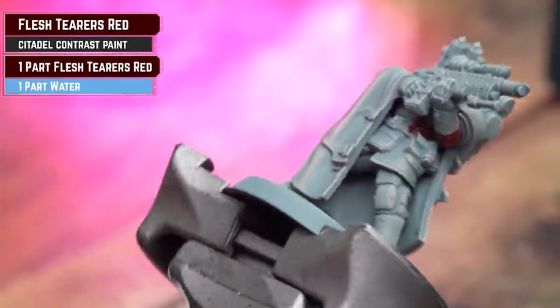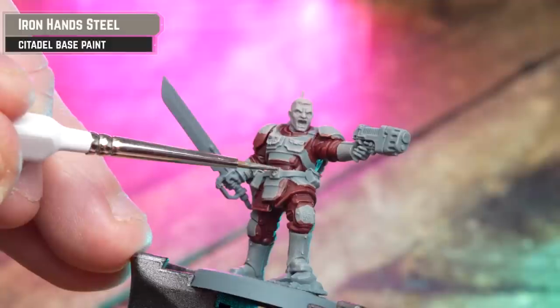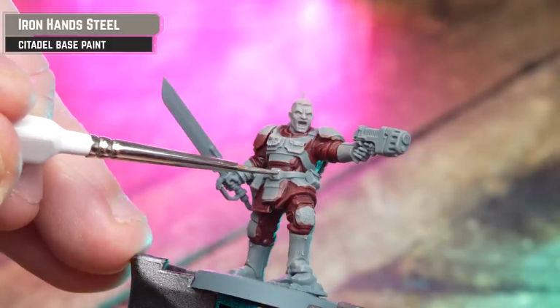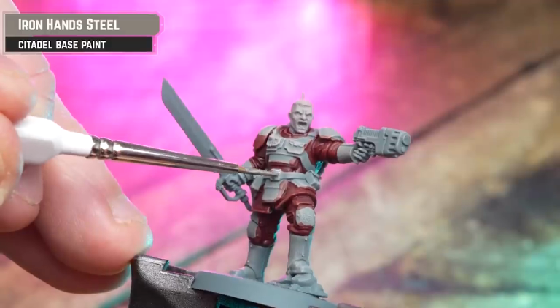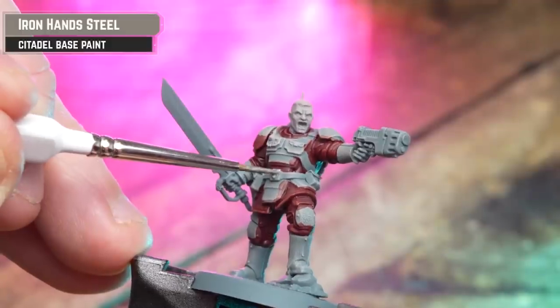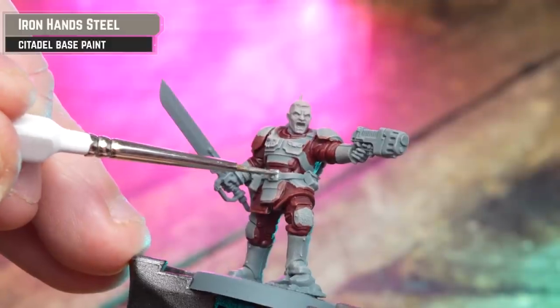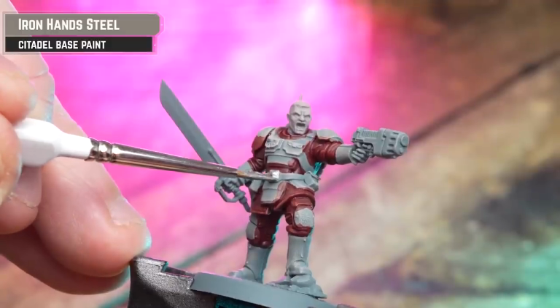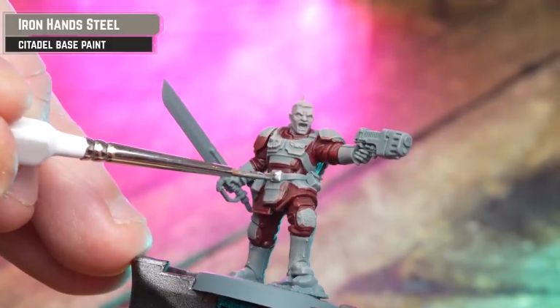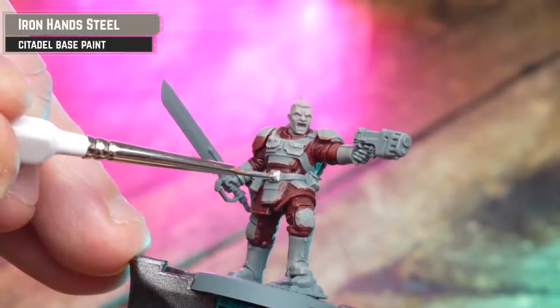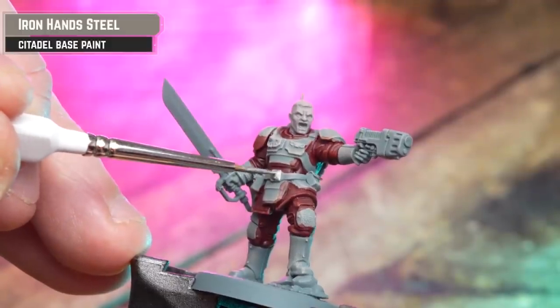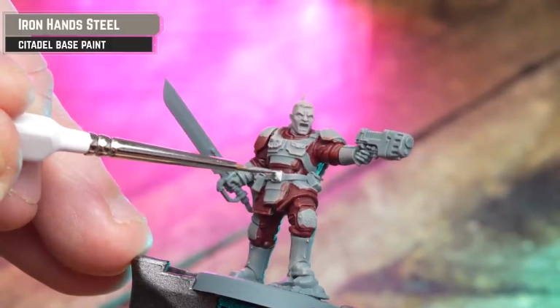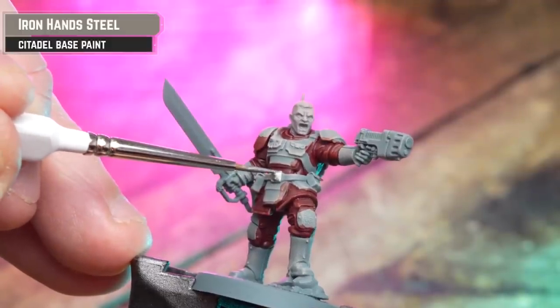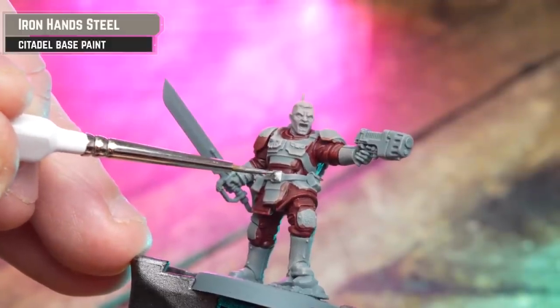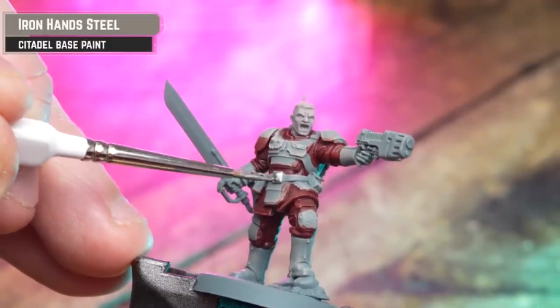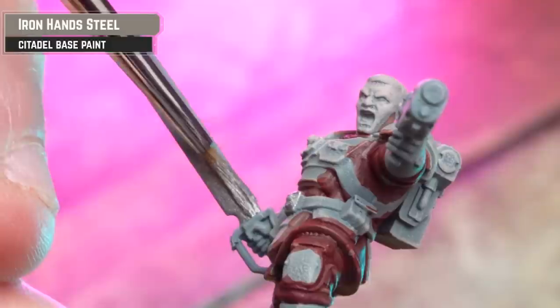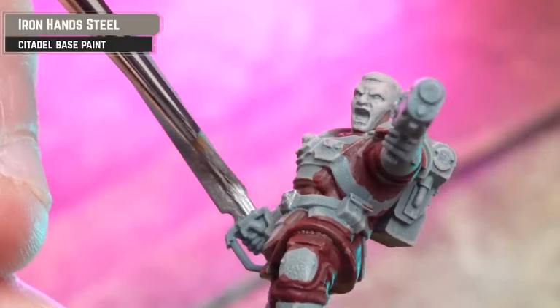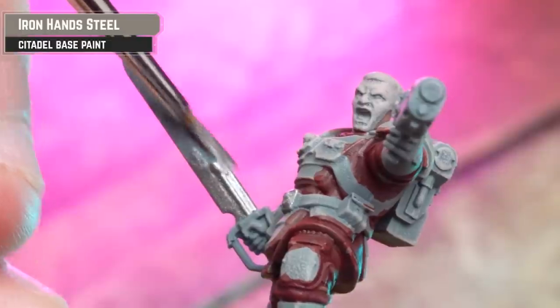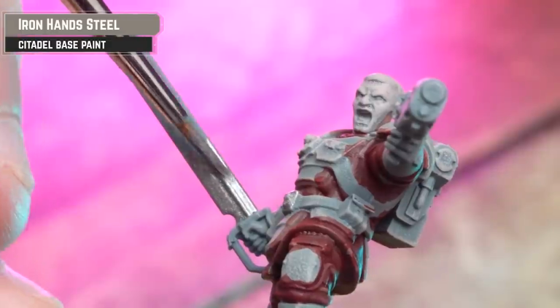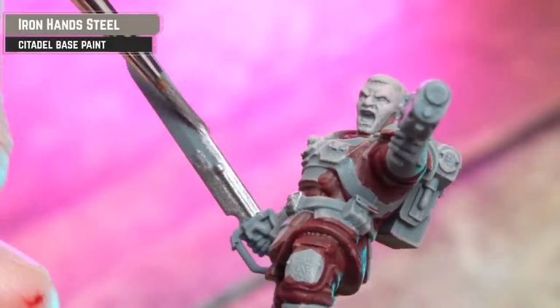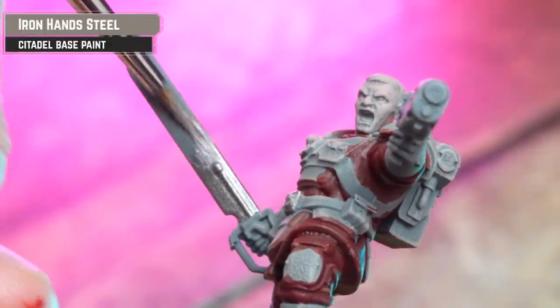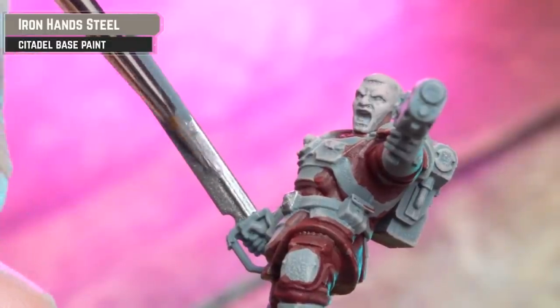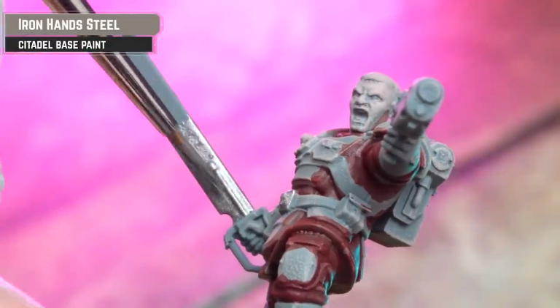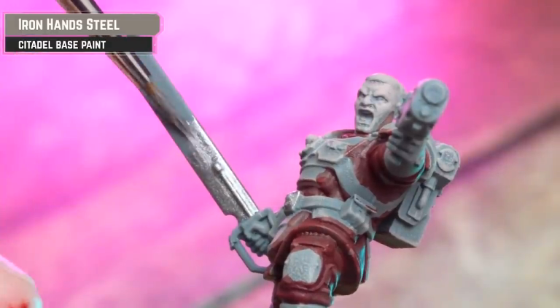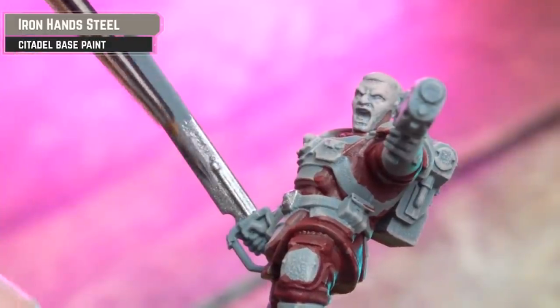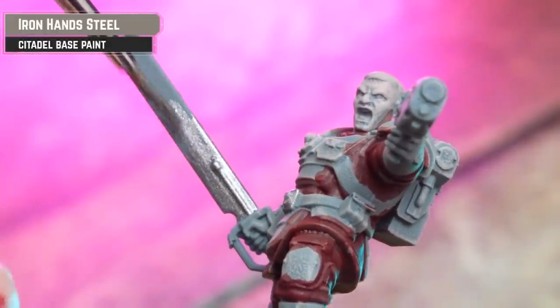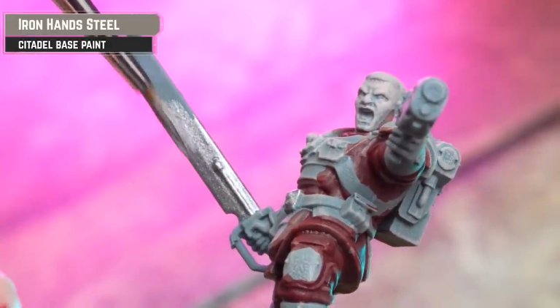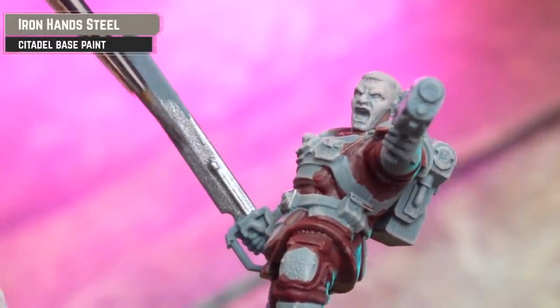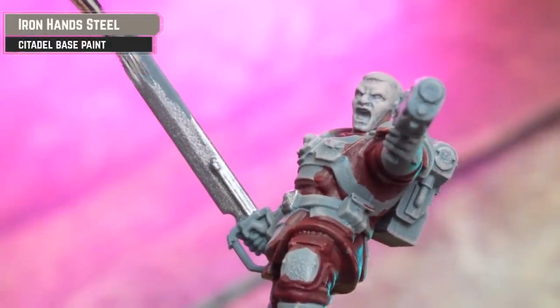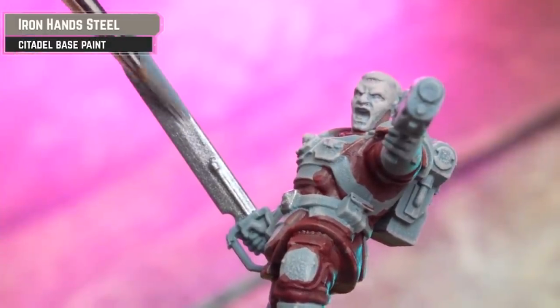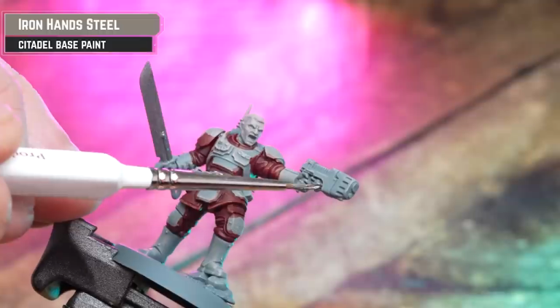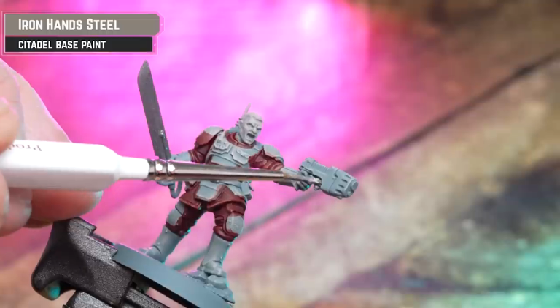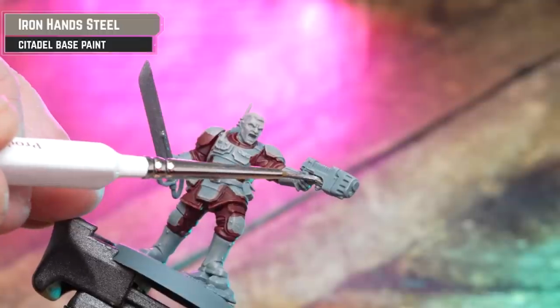Now we're going to apply Iron and Steel to all the silver sections. Some places like the guns or the backpacks you might want to add a second coat.